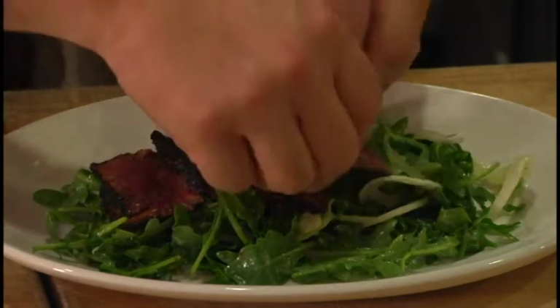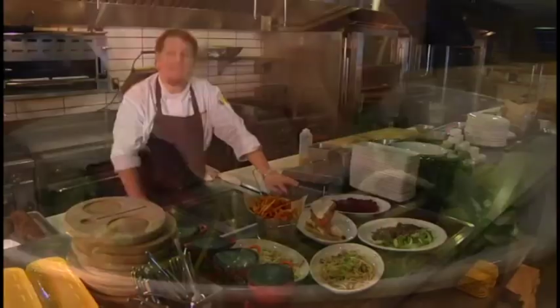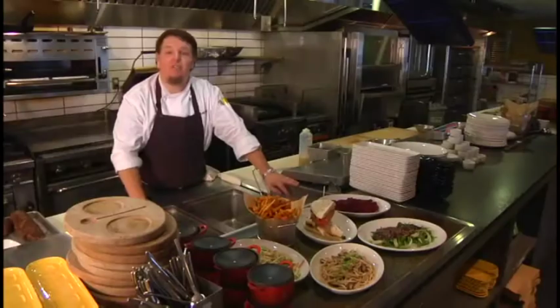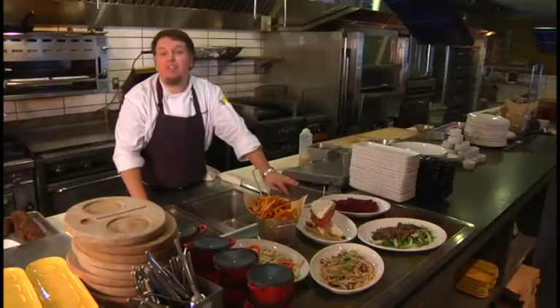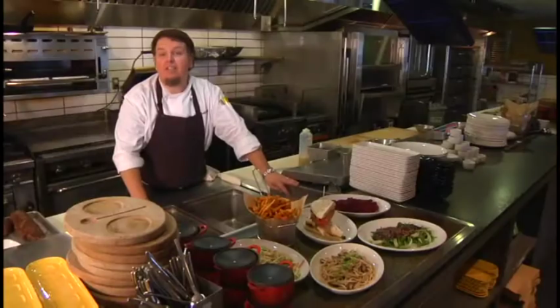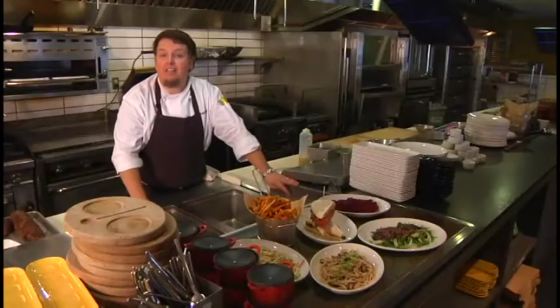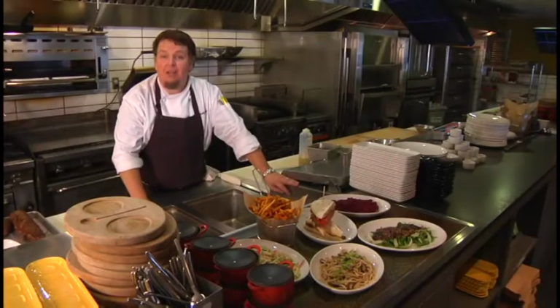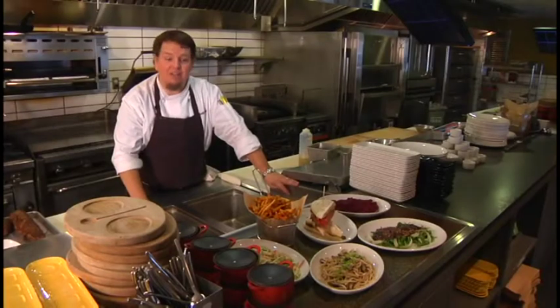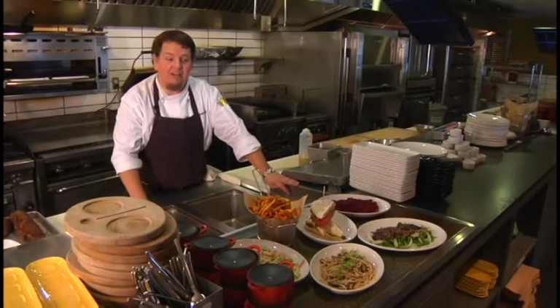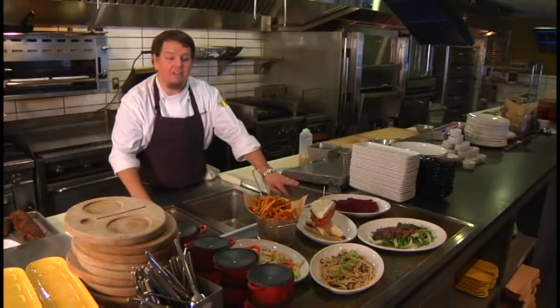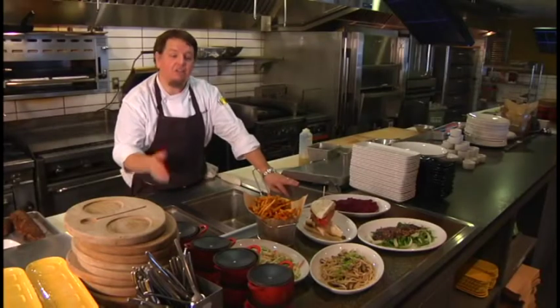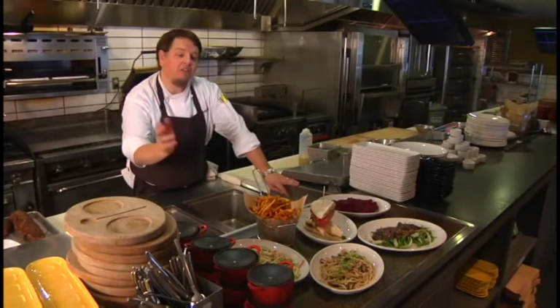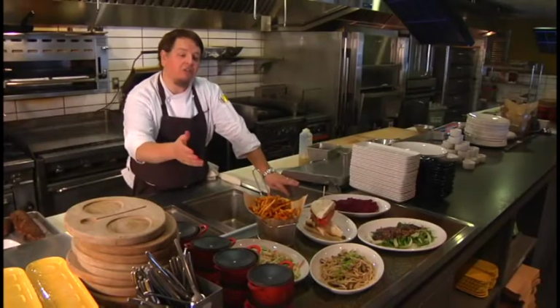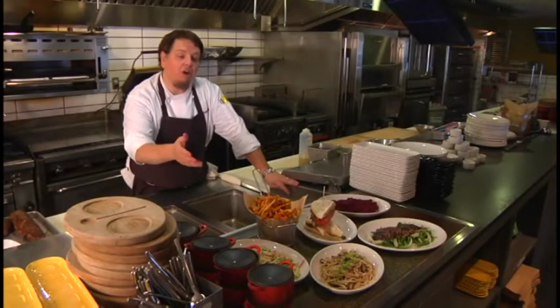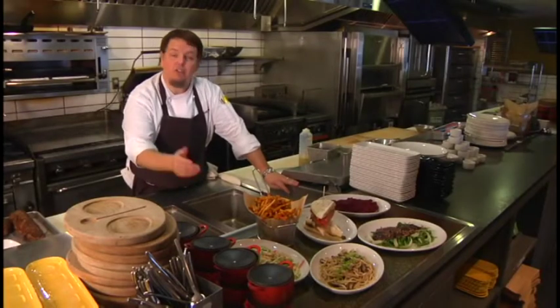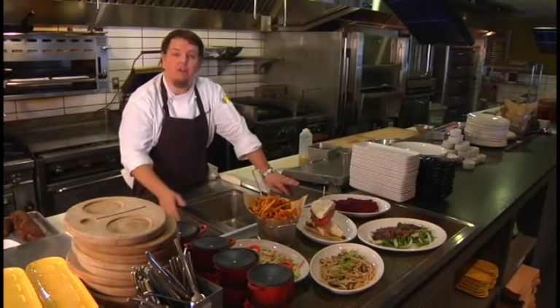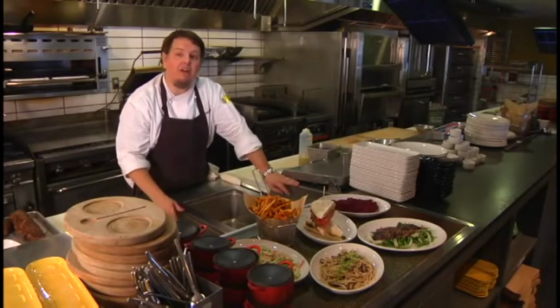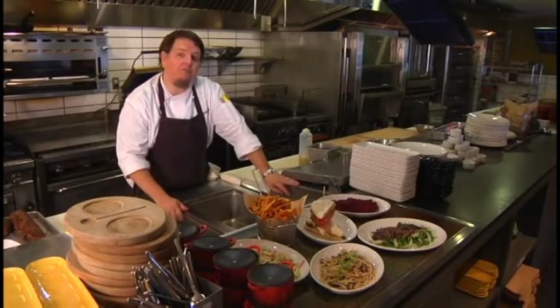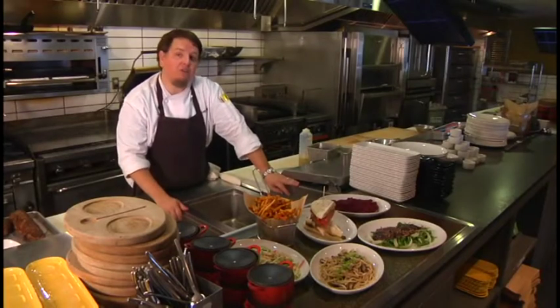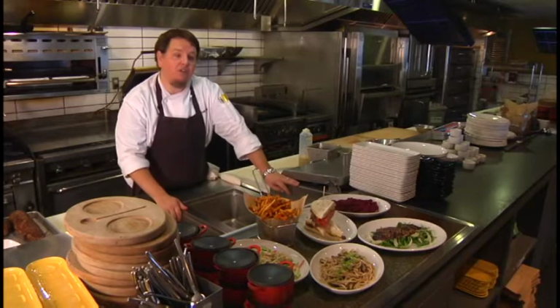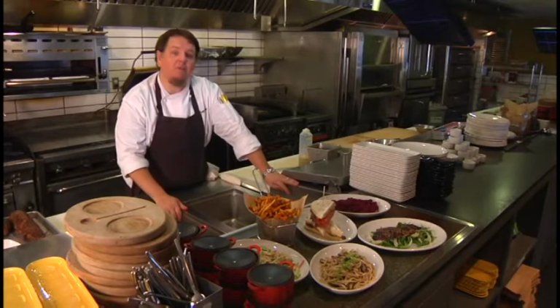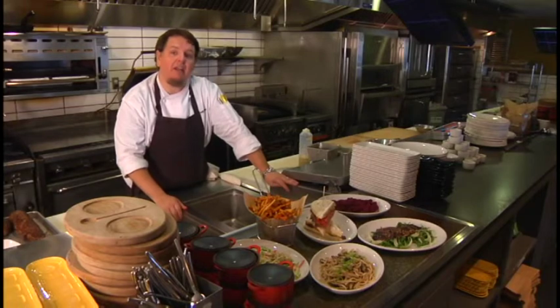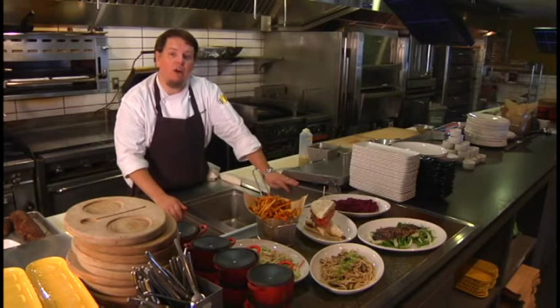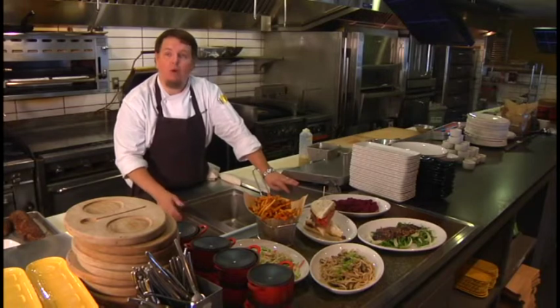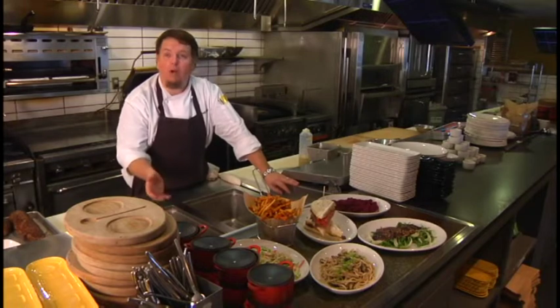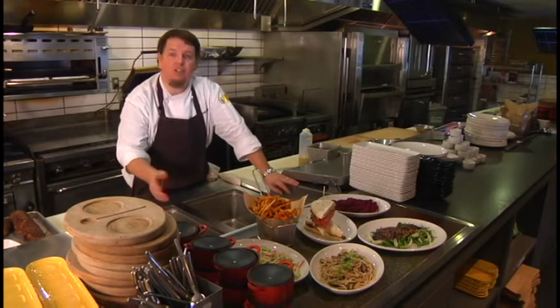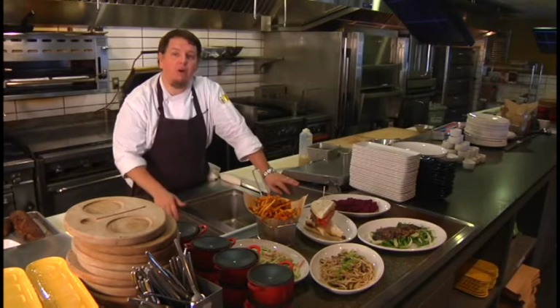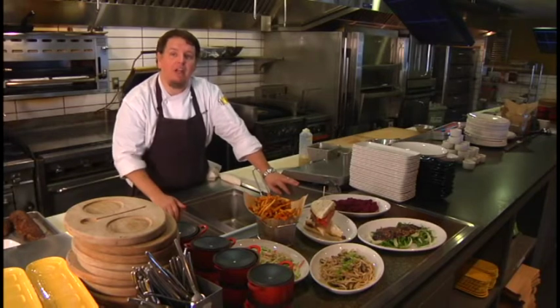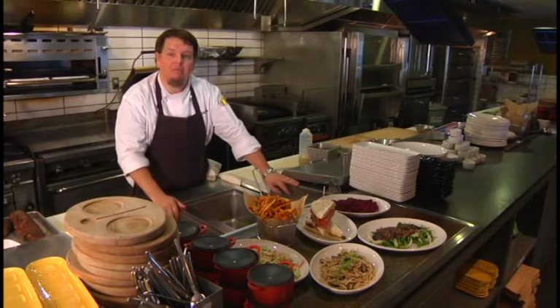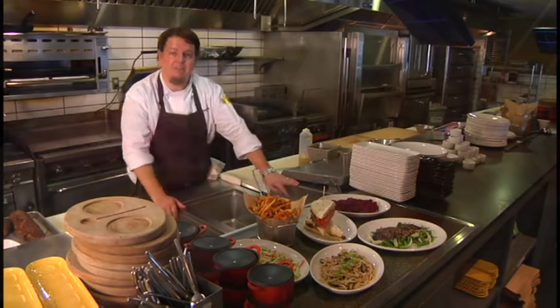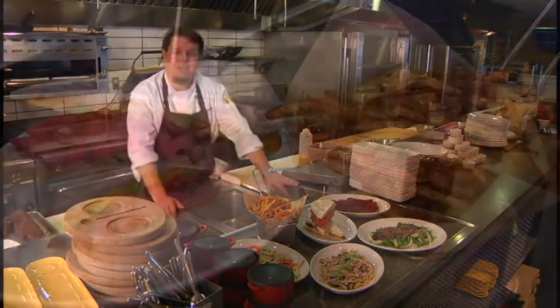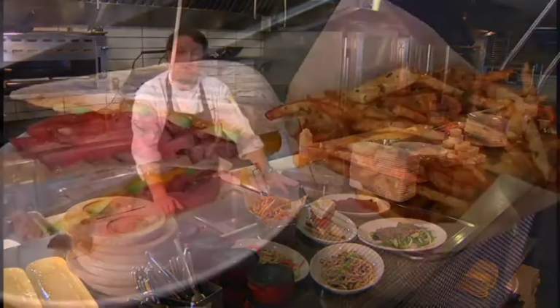Thanks for visiting us at Calafia today. This is just the start of some of the great foods that you can make at home while watching the ball game. Enjoy.